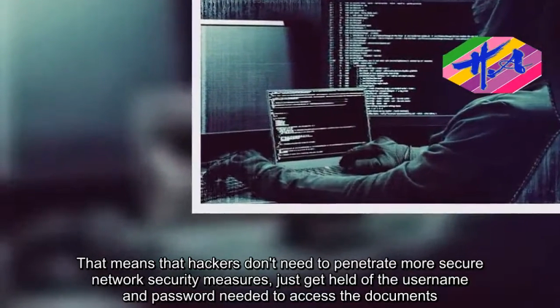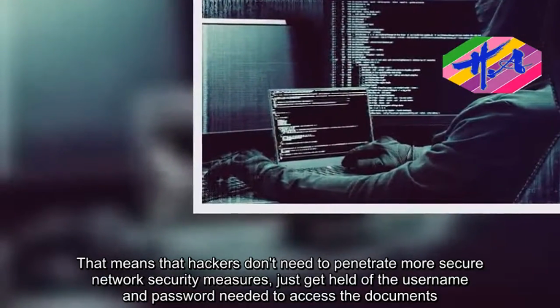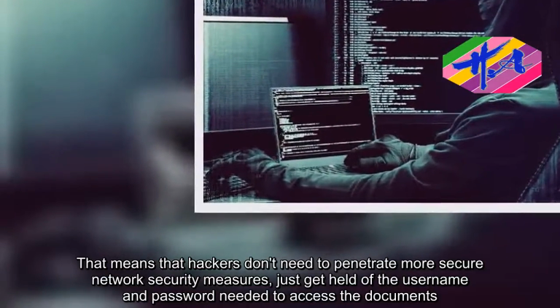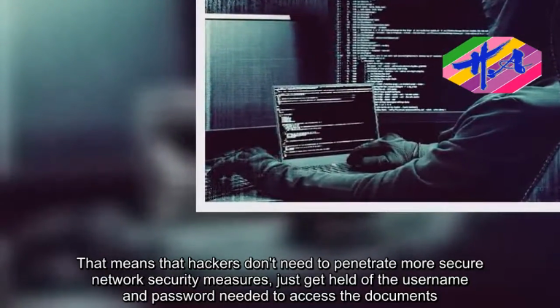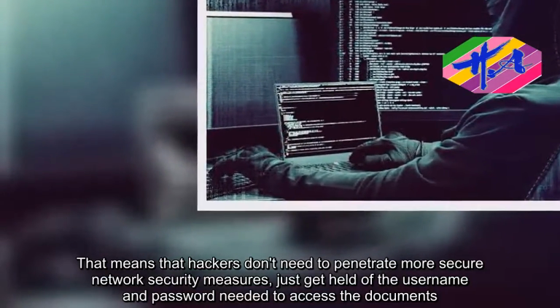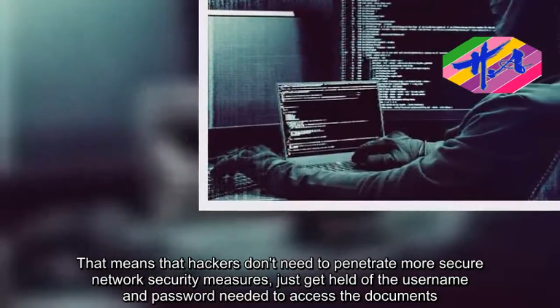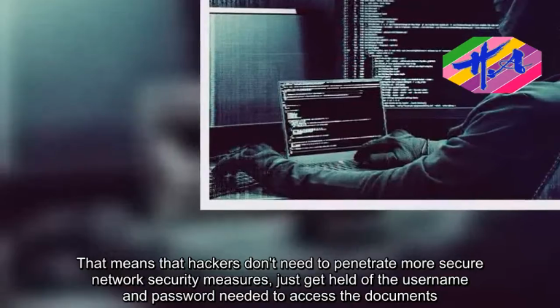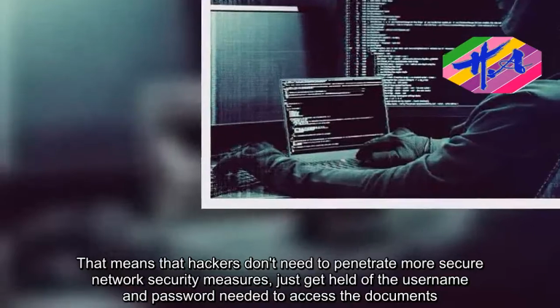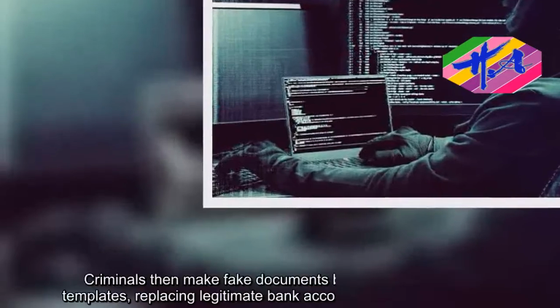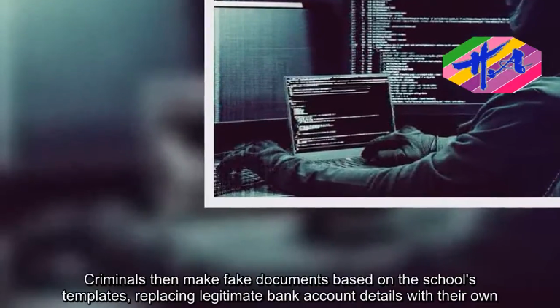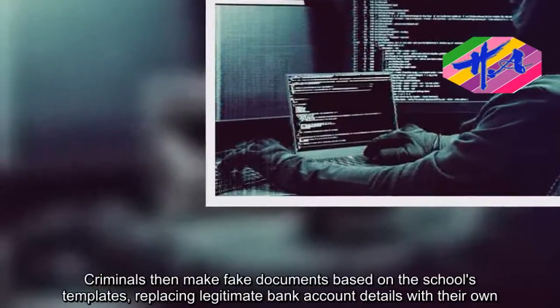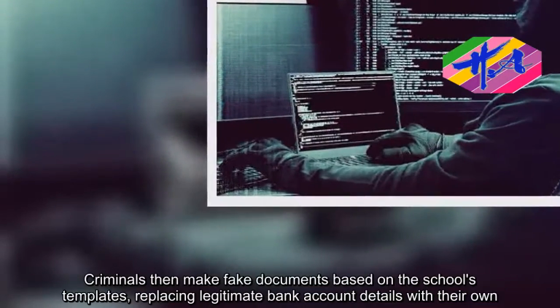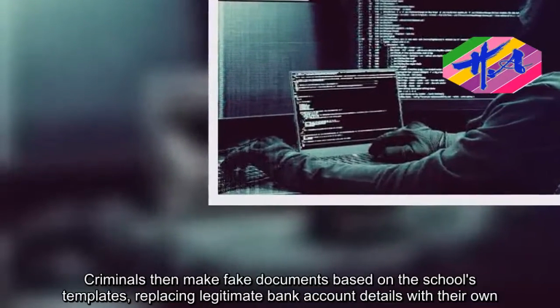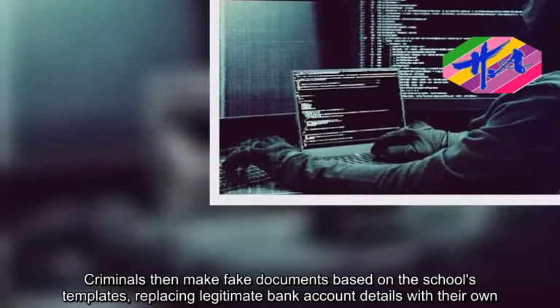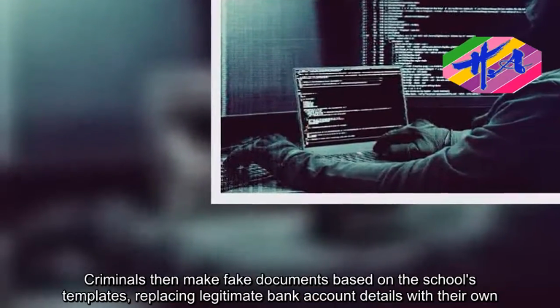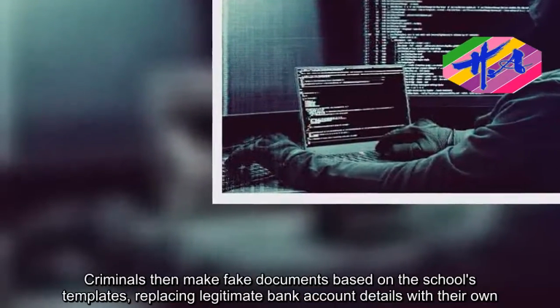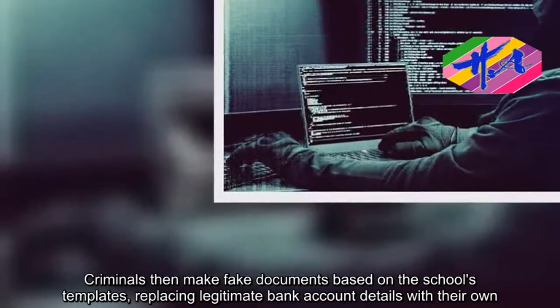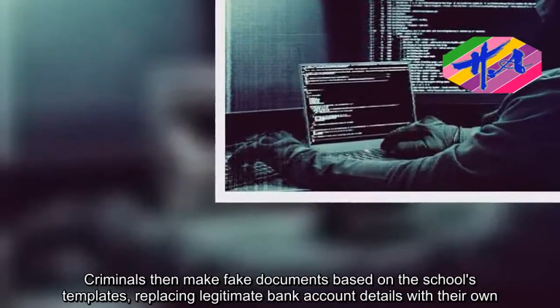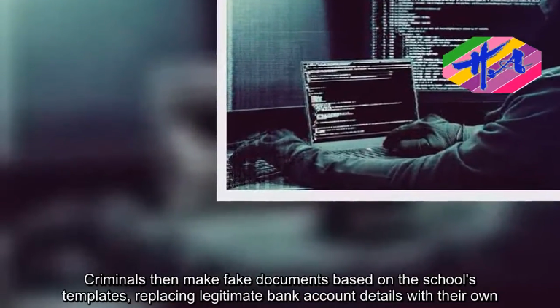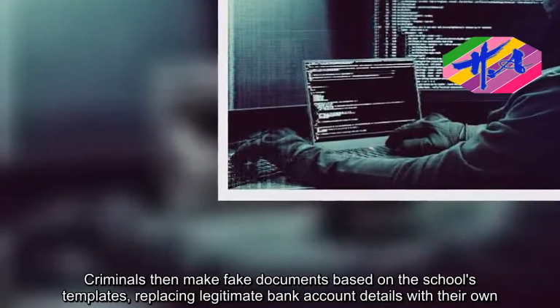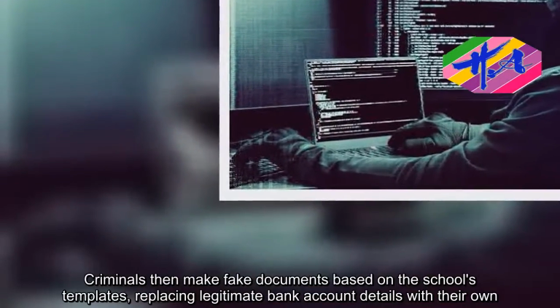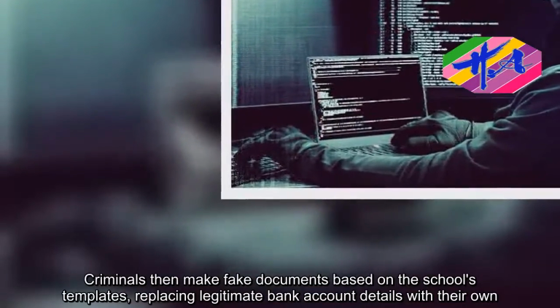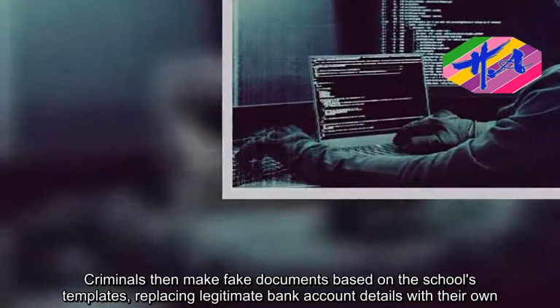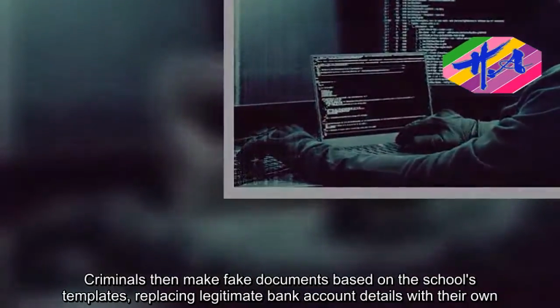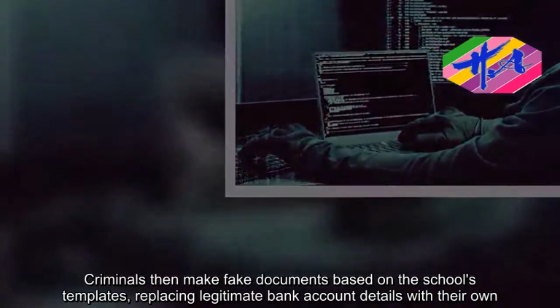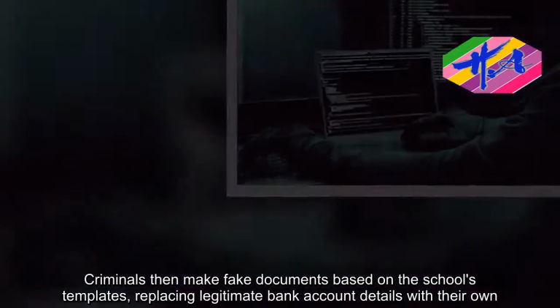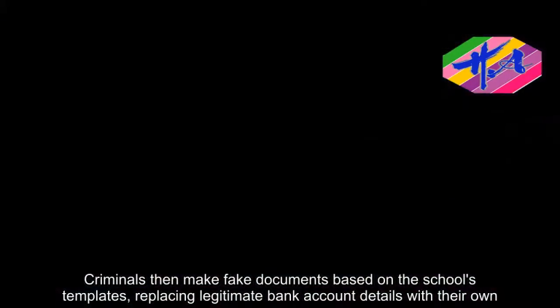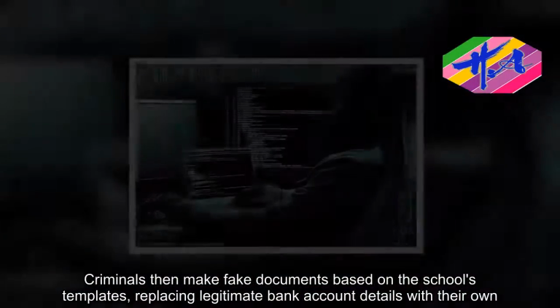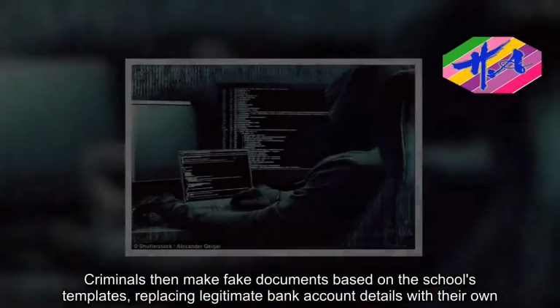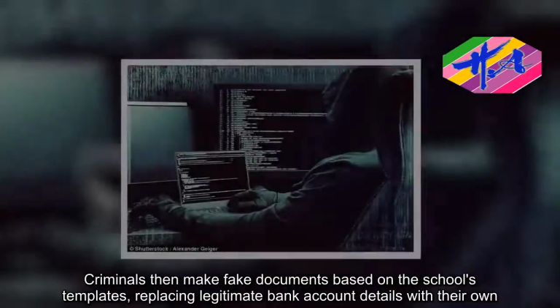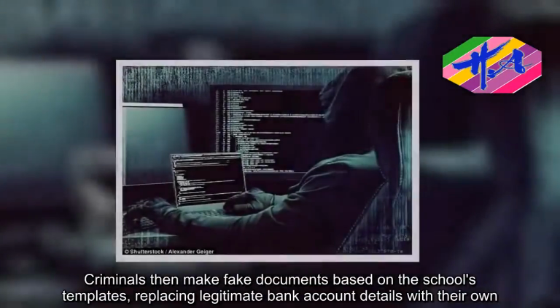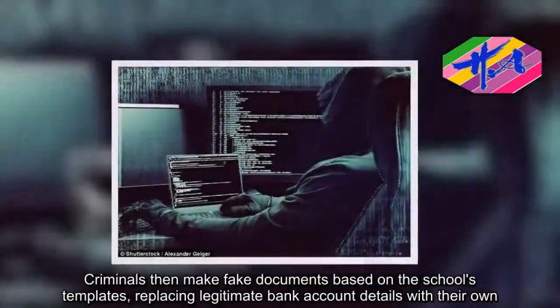Criminals then make fake documents based on the school's templates, replacing legitimate bank account details with their own.